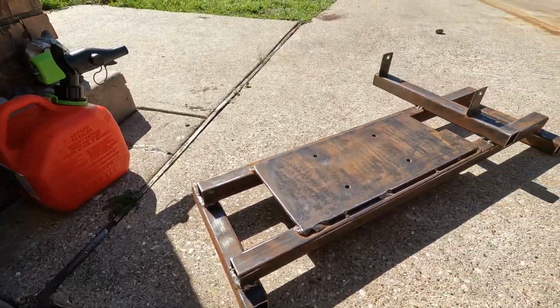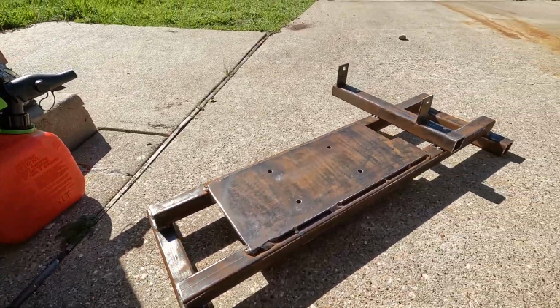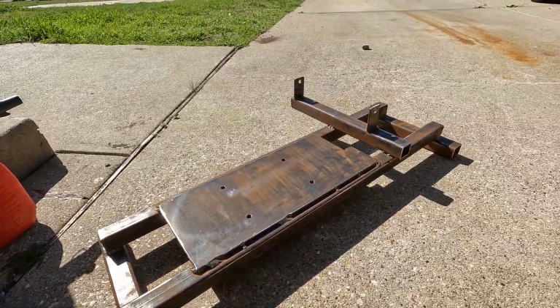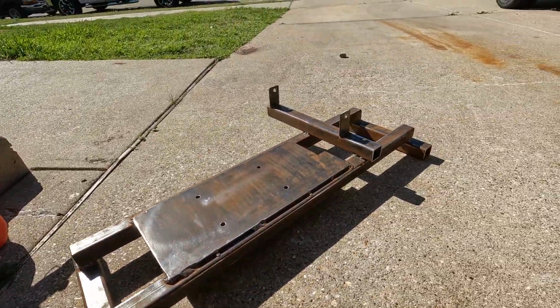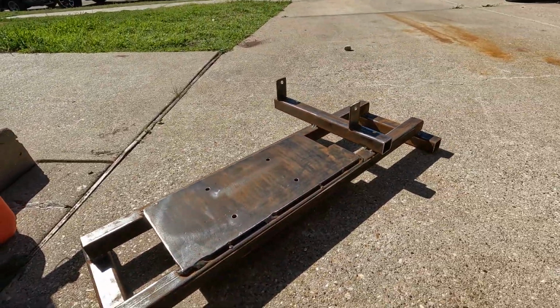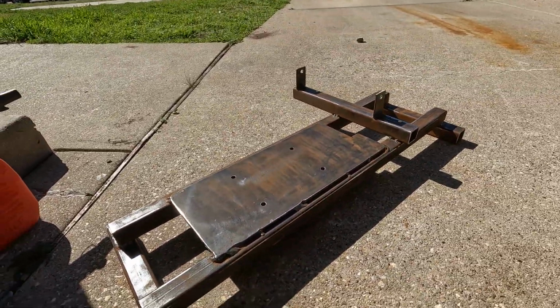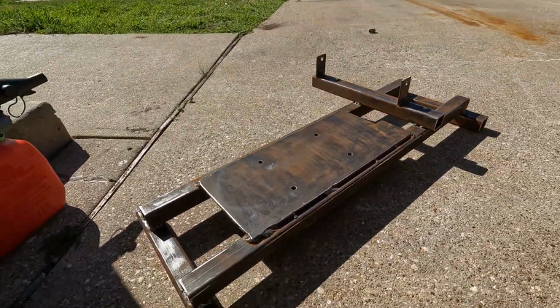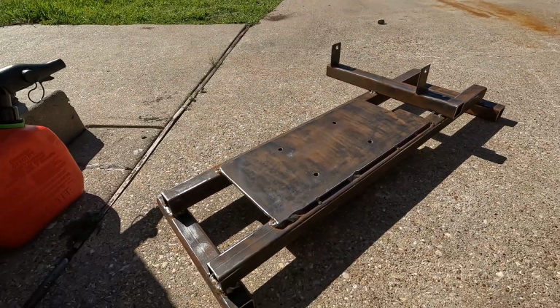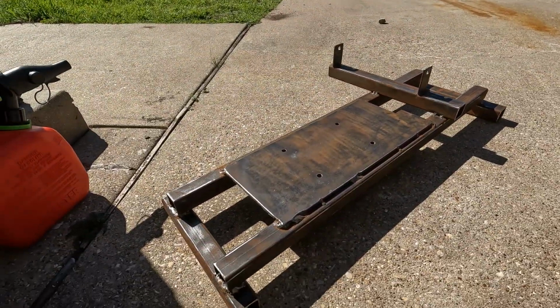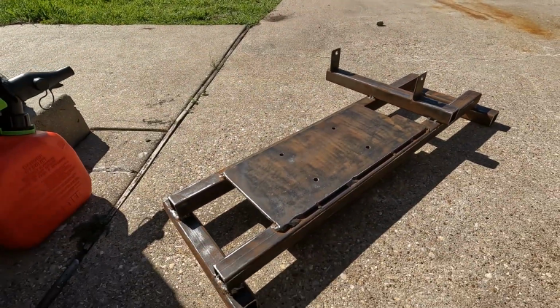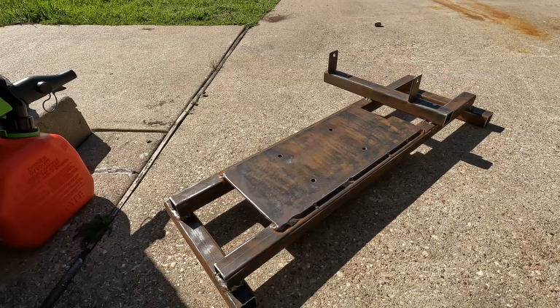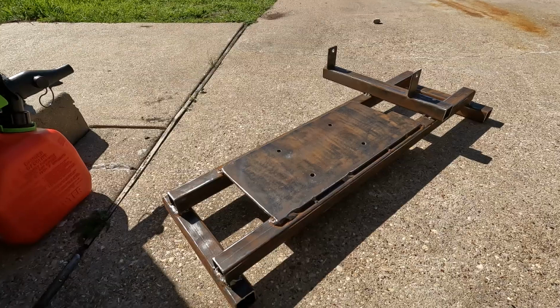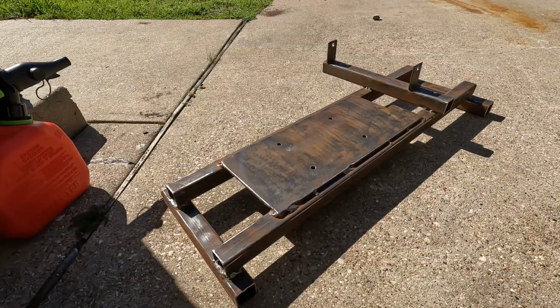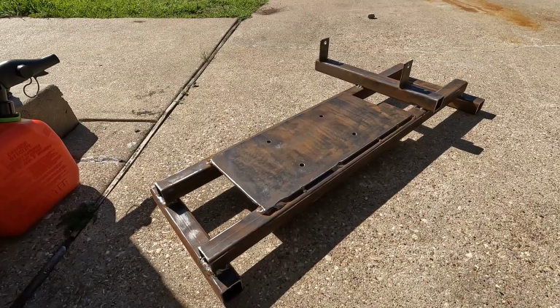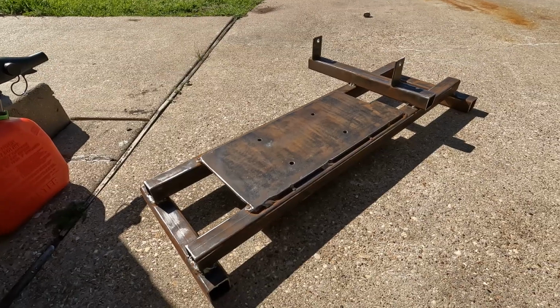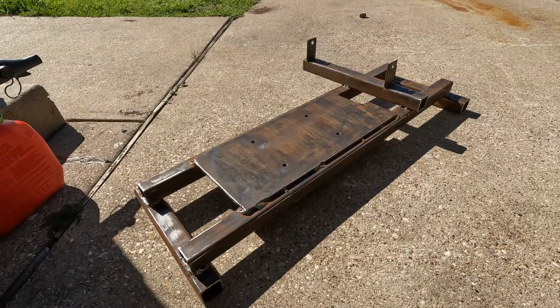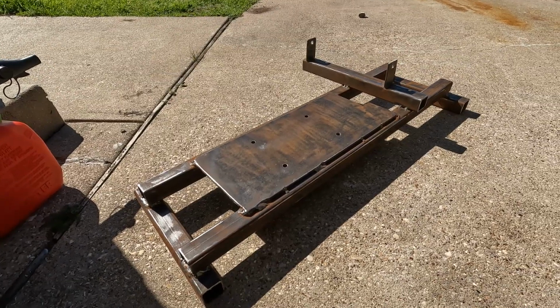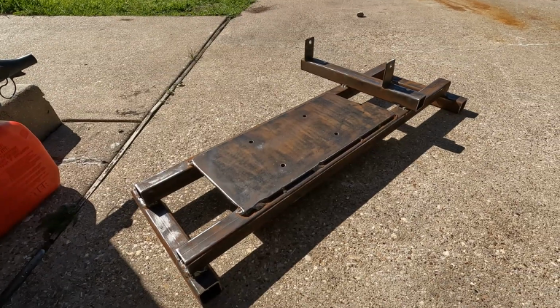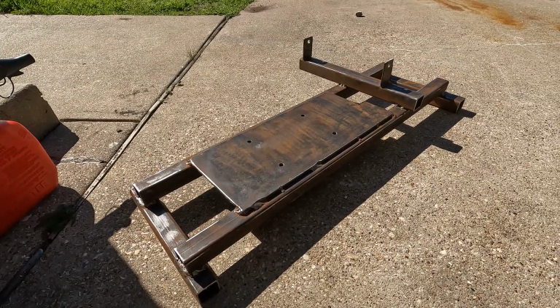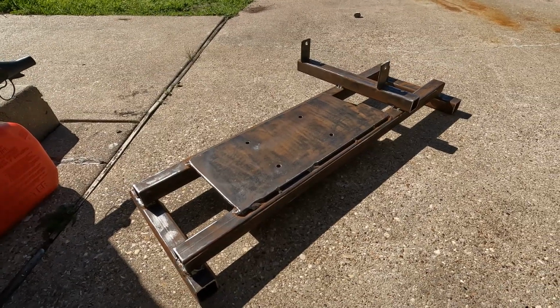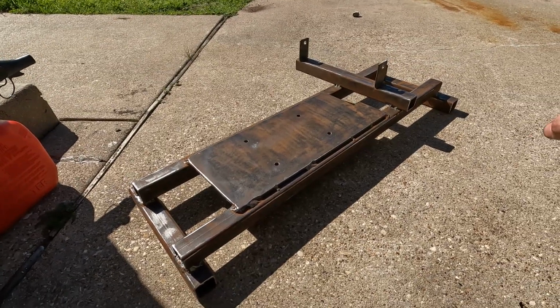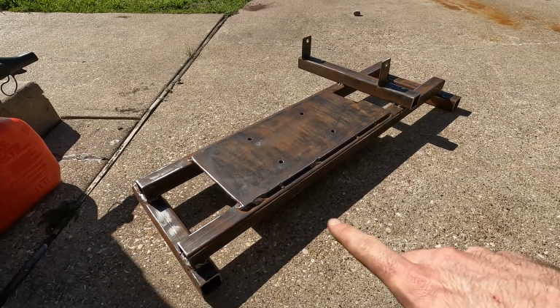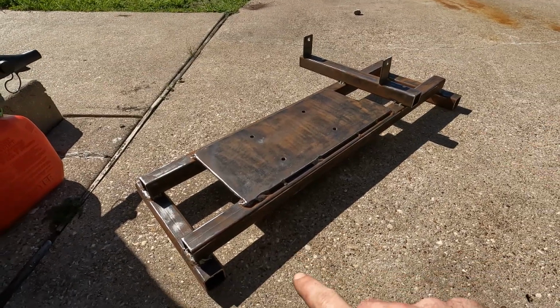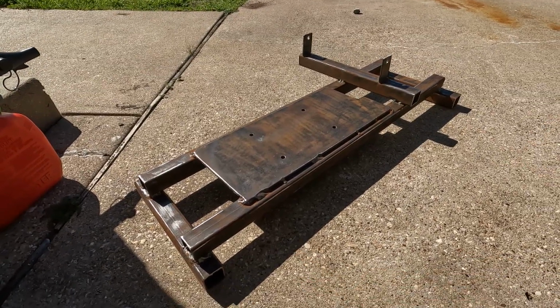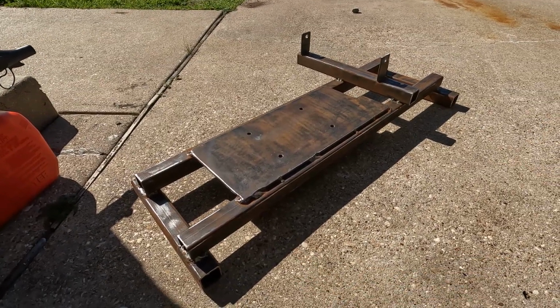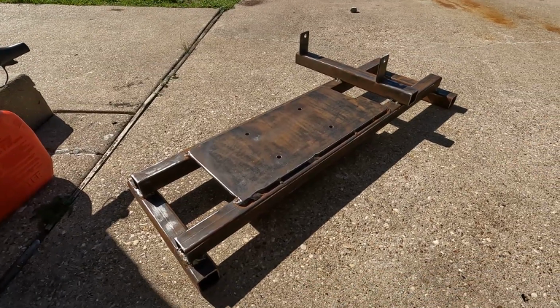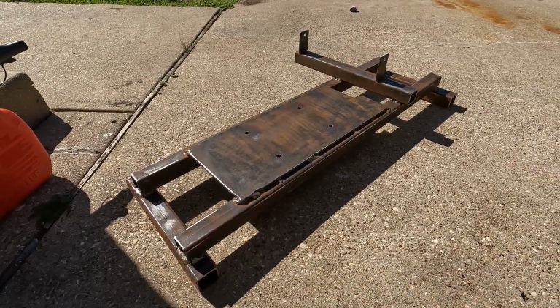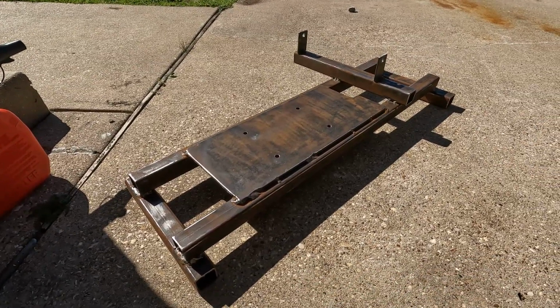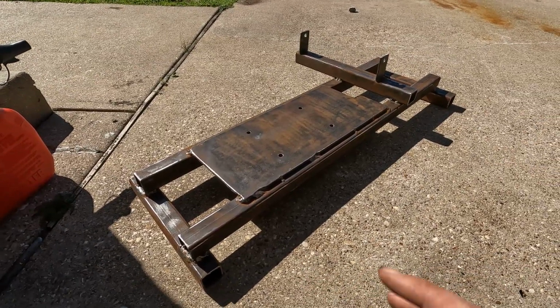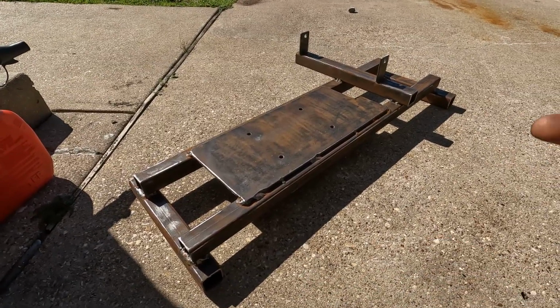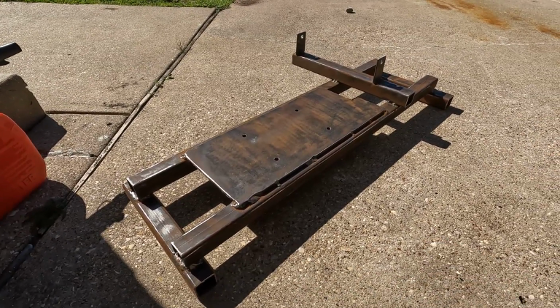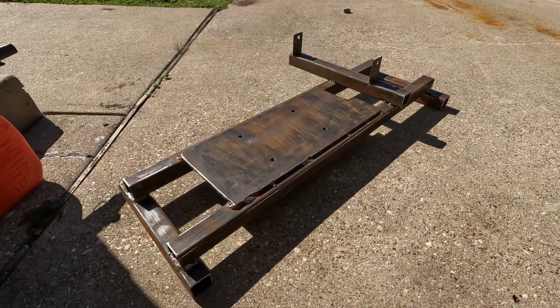The frame is pretty well rust-free and cleaned up — at least all the big stuff. Now I'm going to pull the MIG welder out, MIG weld a few joints up, and then throw some paint on it.